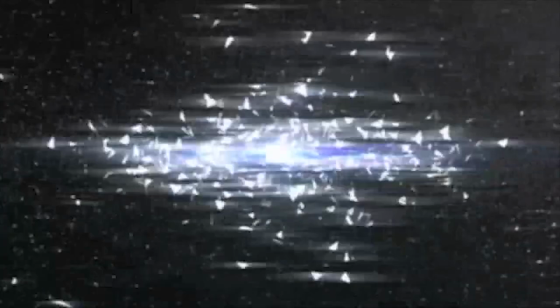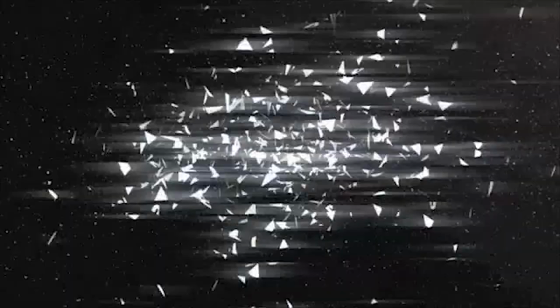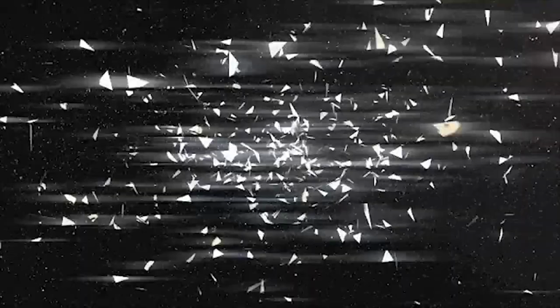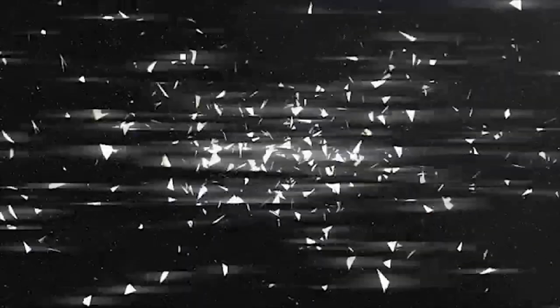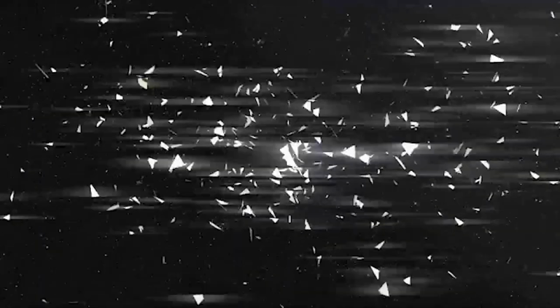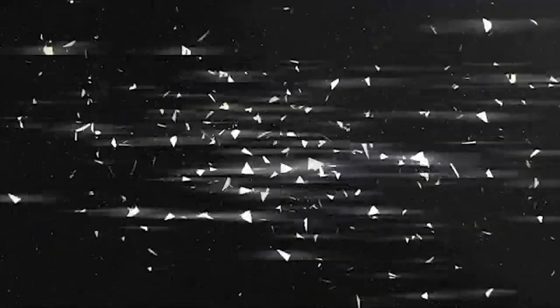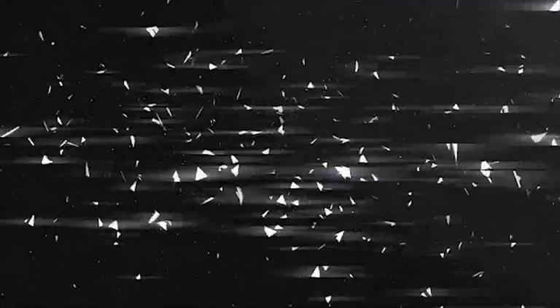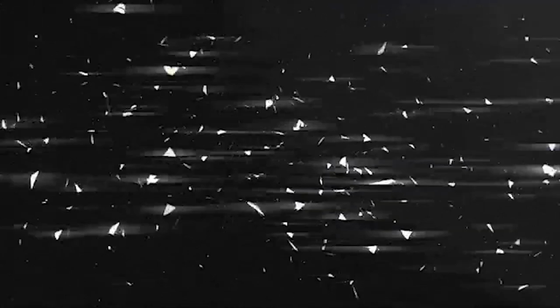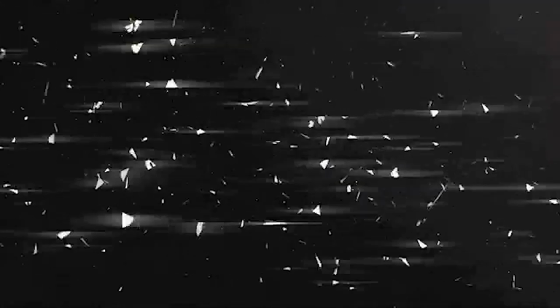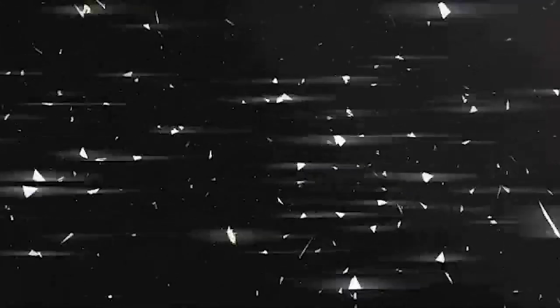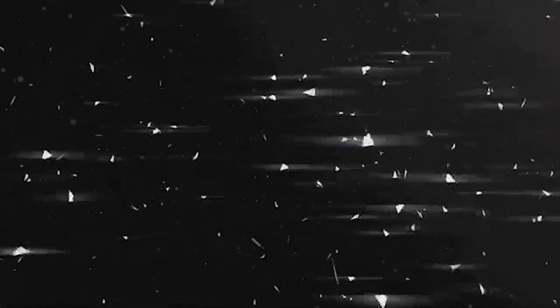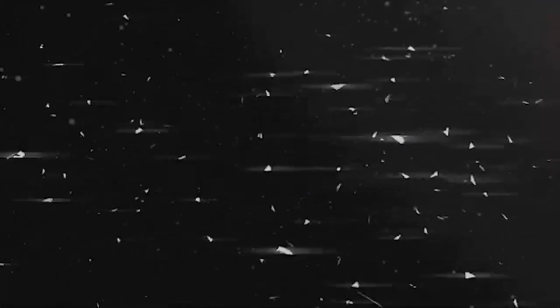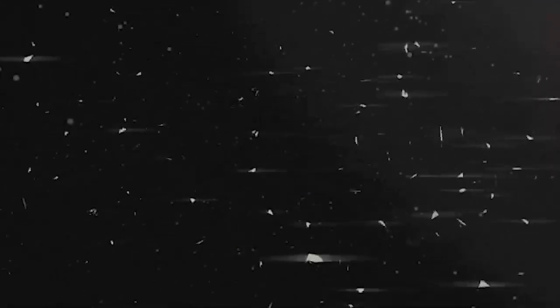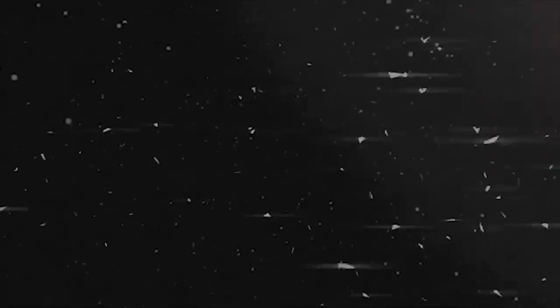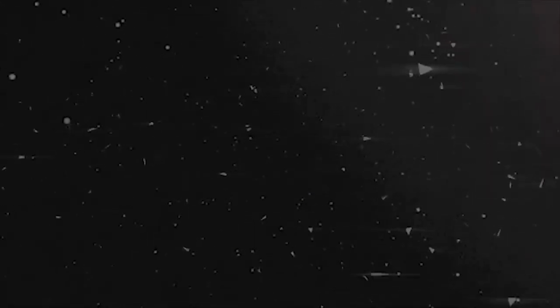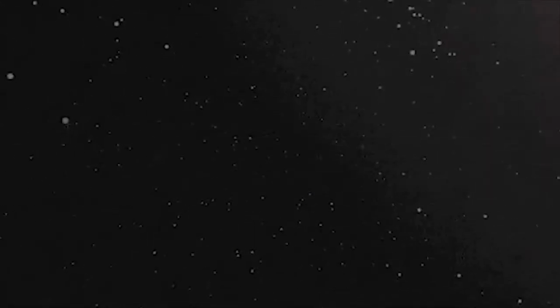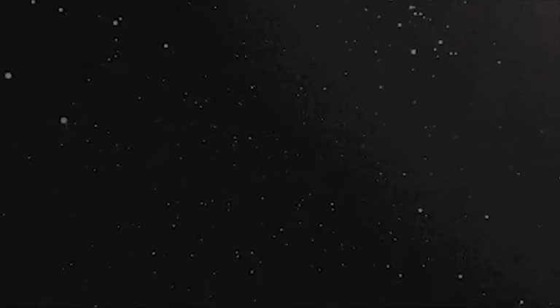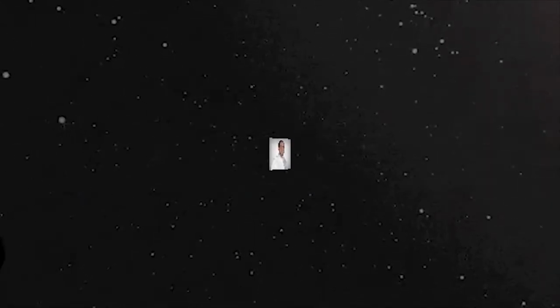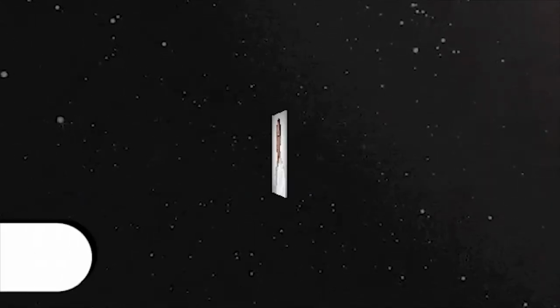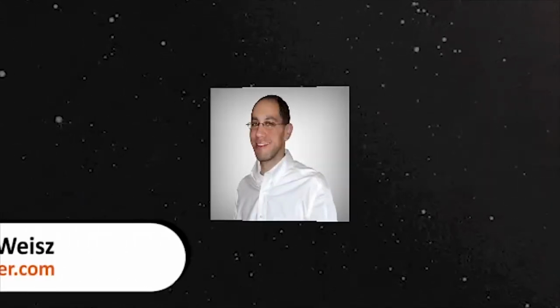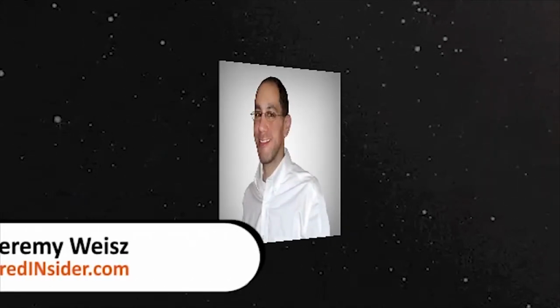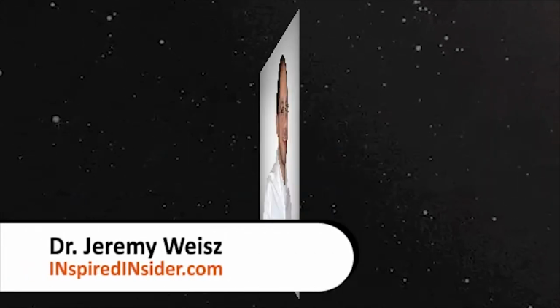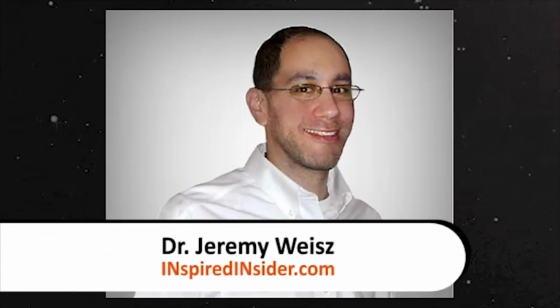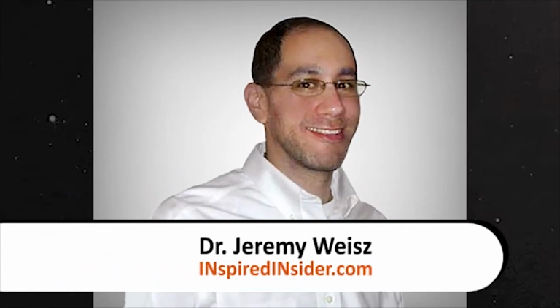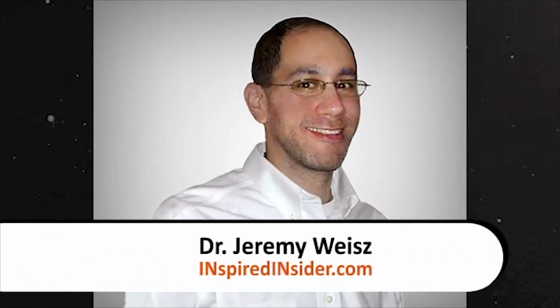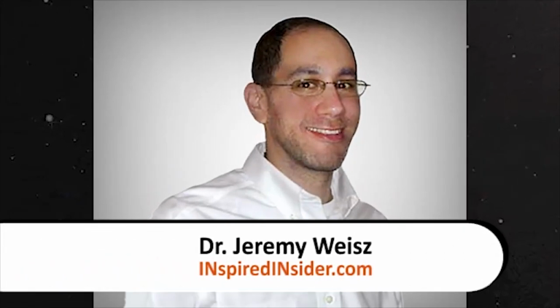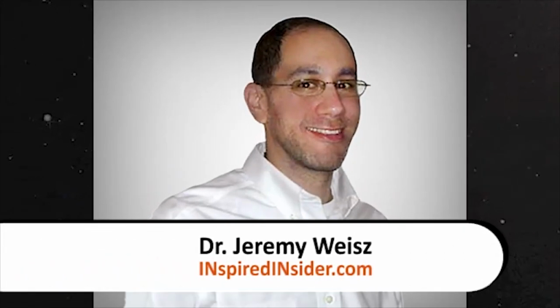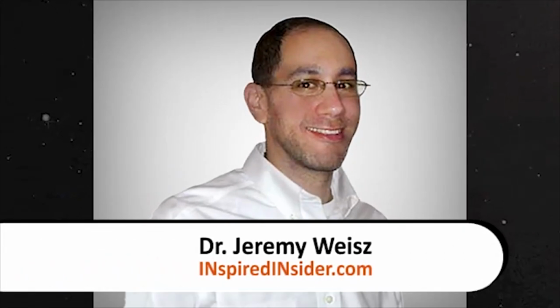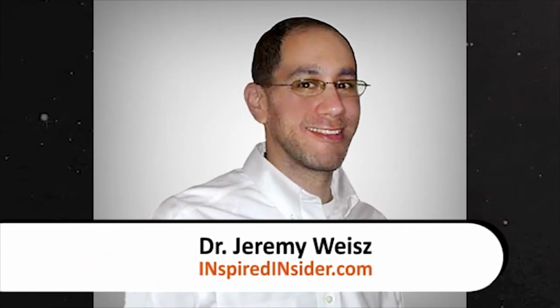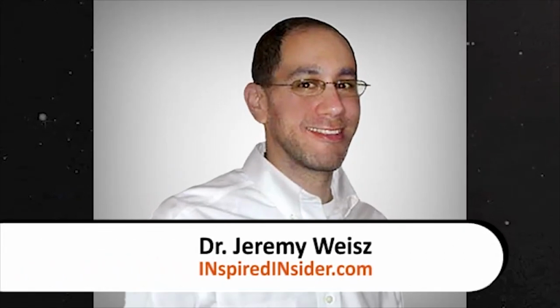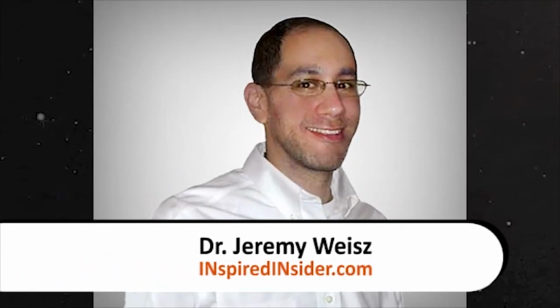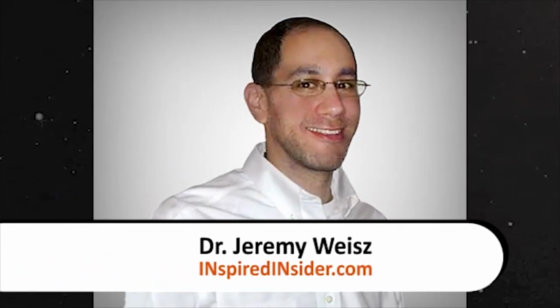You are listening to Inspired Insider with your host, Dr. Jeremy Wise.